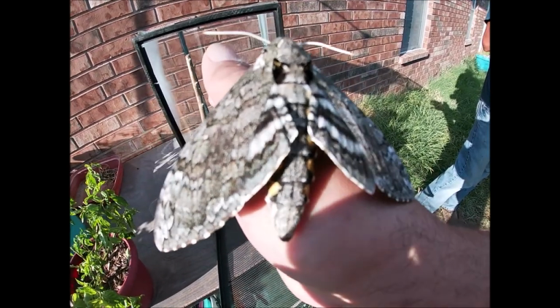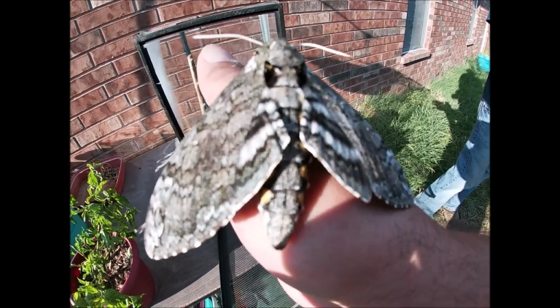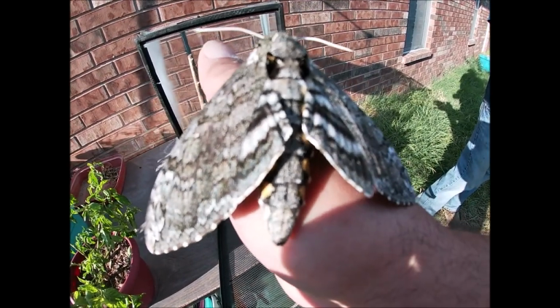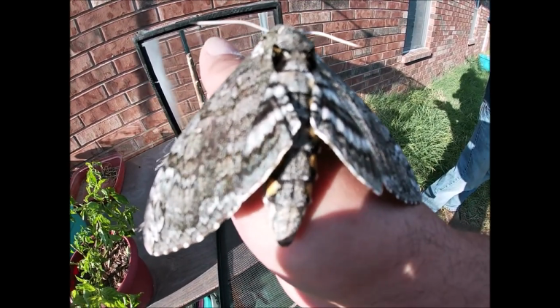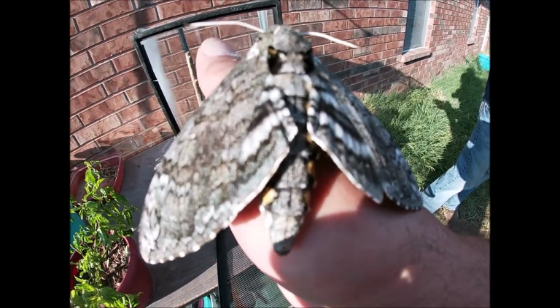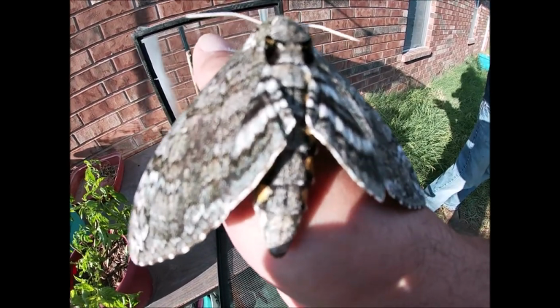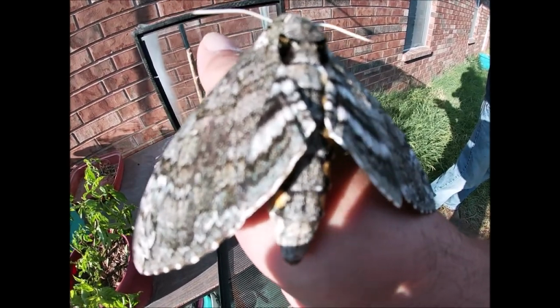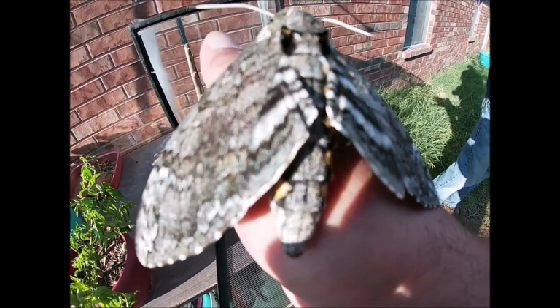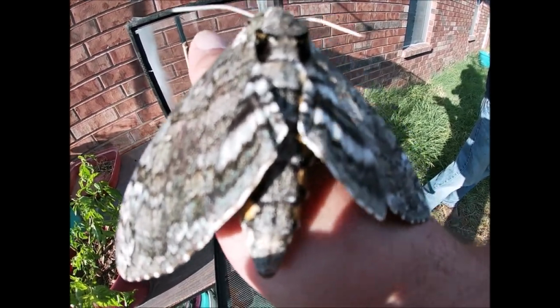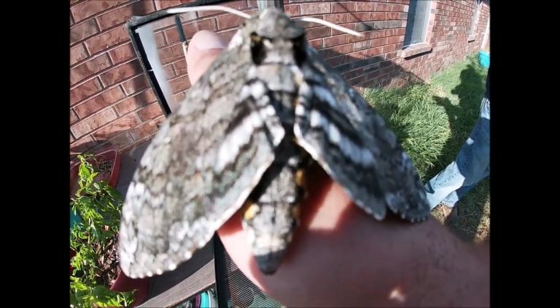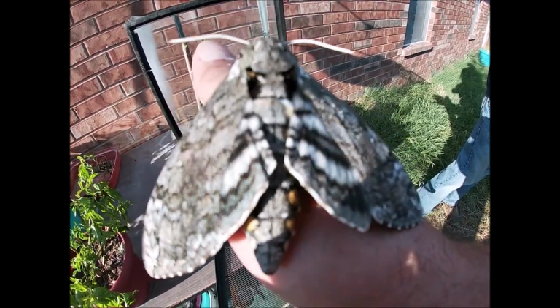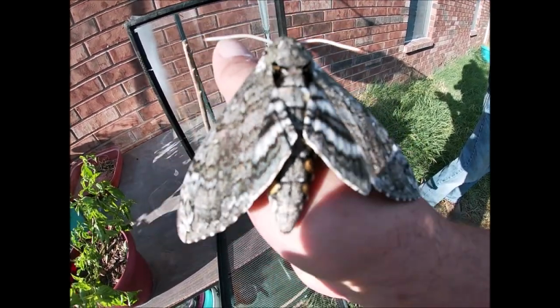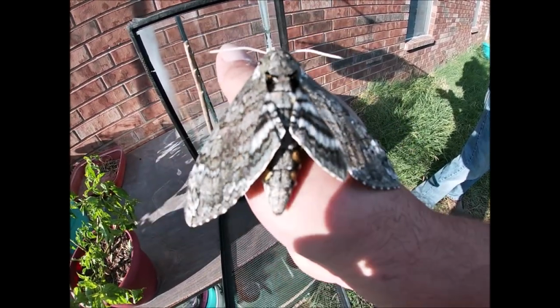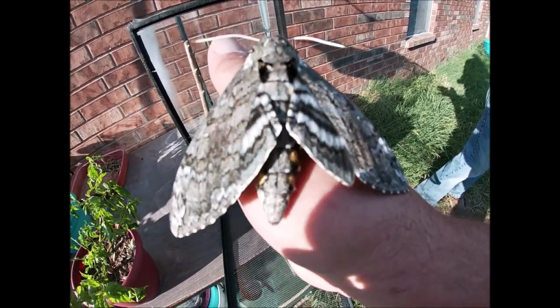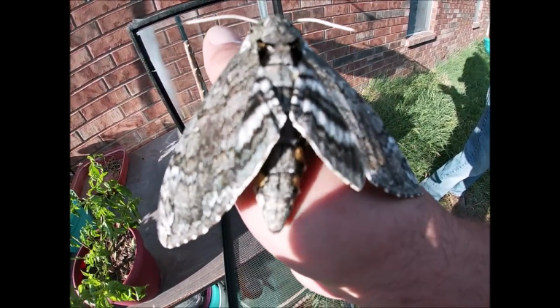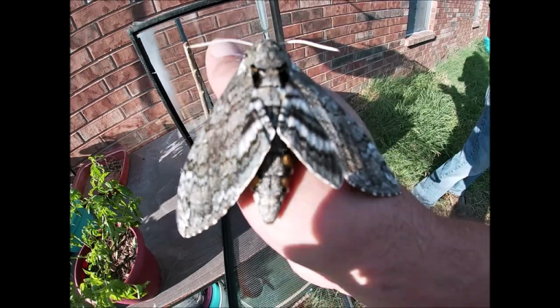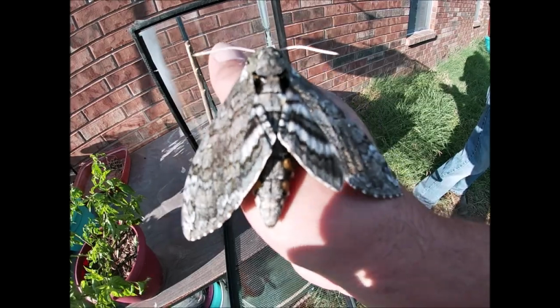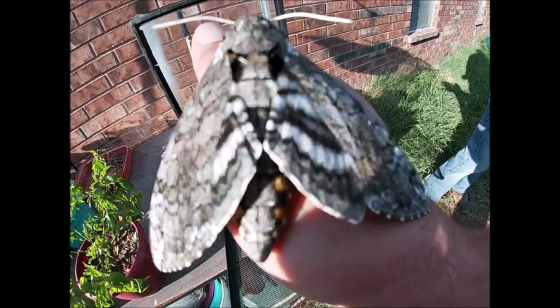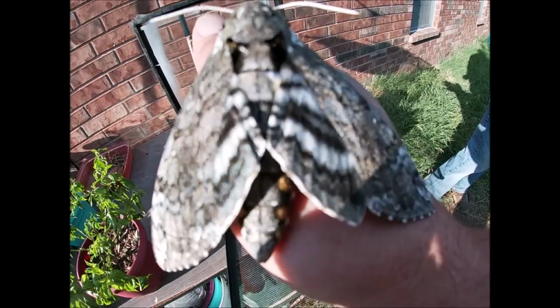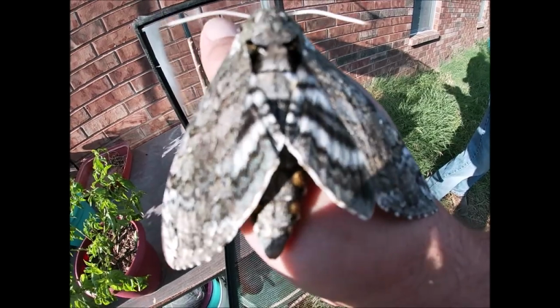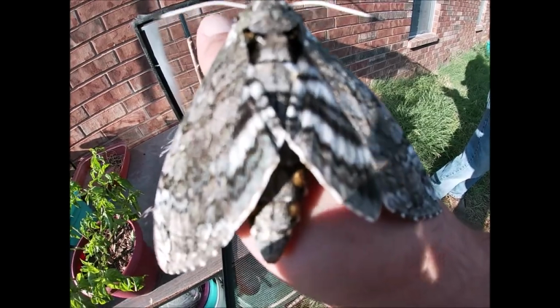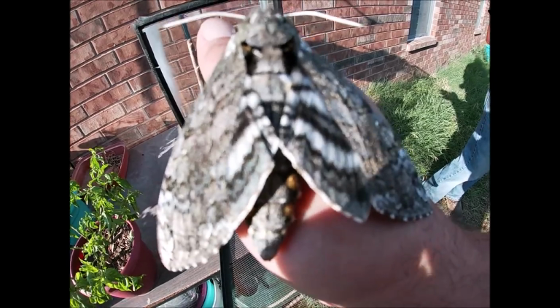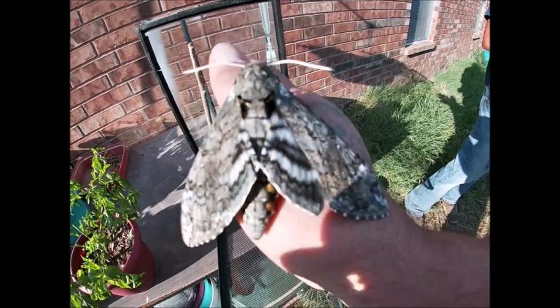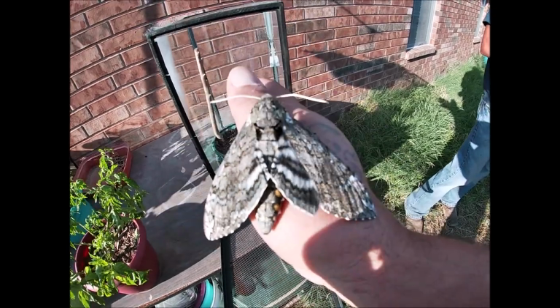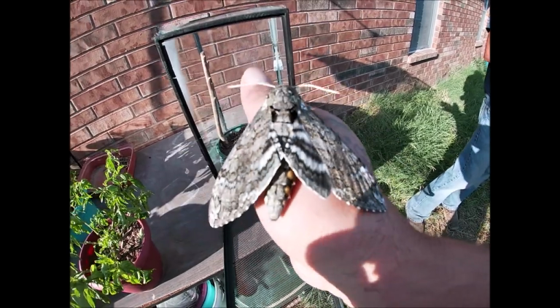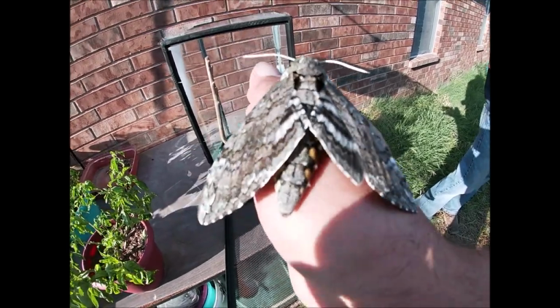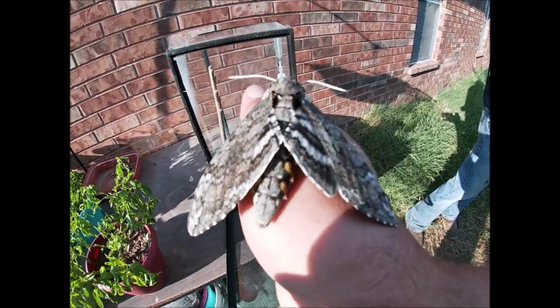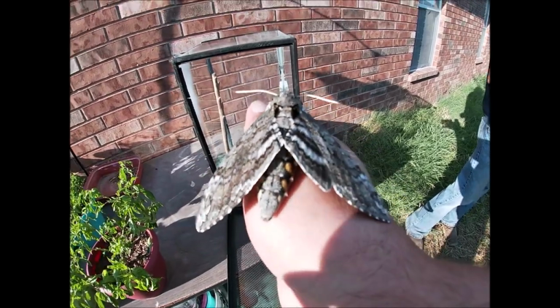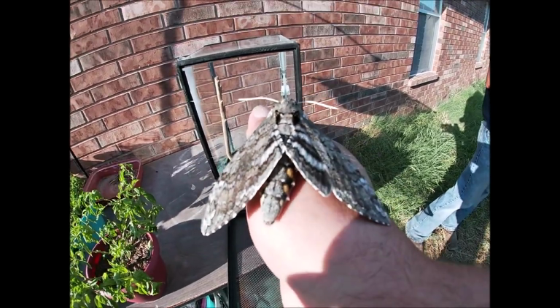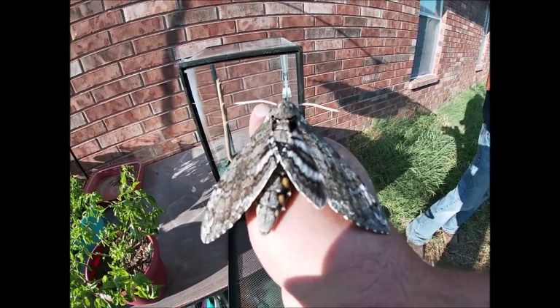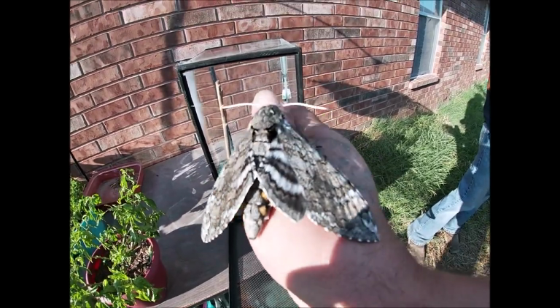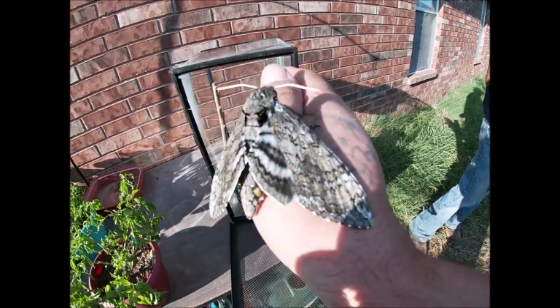There it is guys — that metamorphosis. You've seen it on Oscar Outdoors: that tomato caterpillar all the way to the pupa, all the way to this hawk moth.